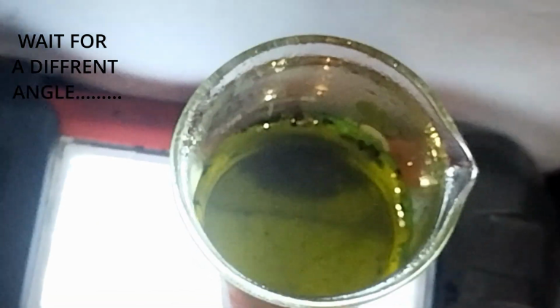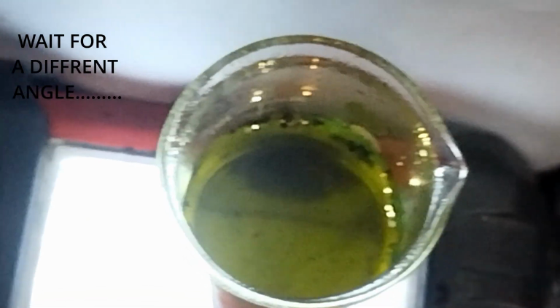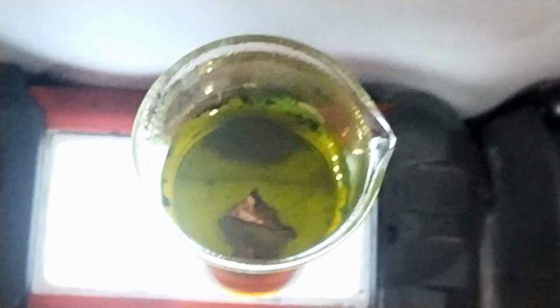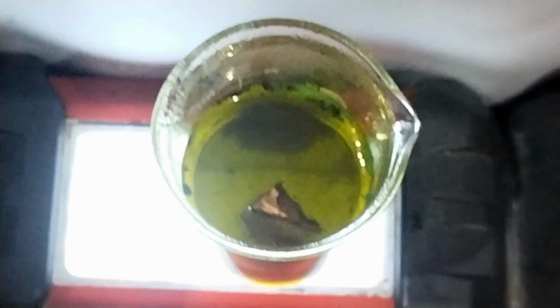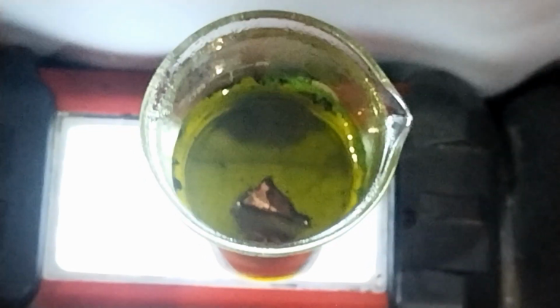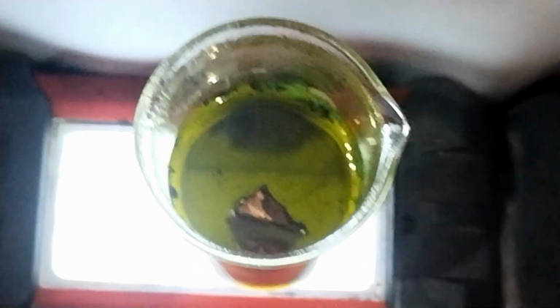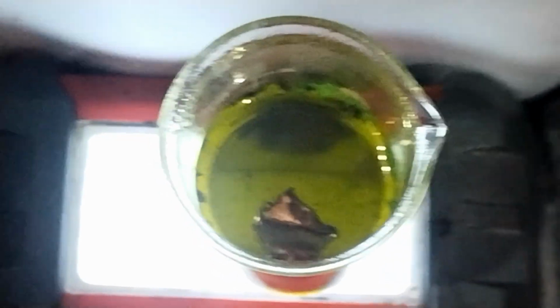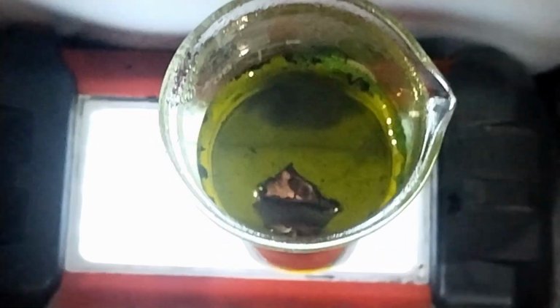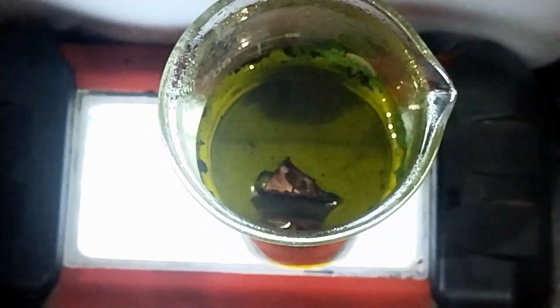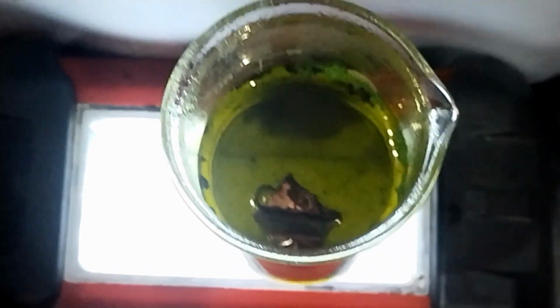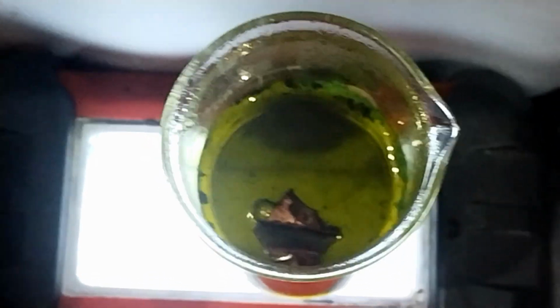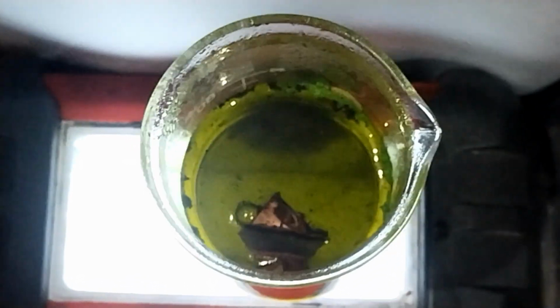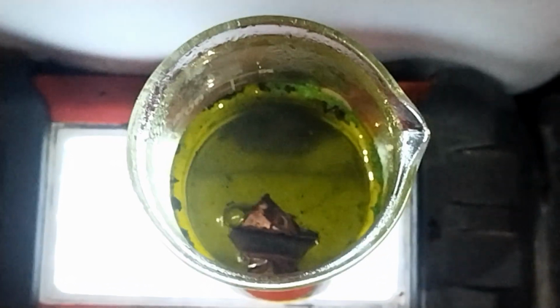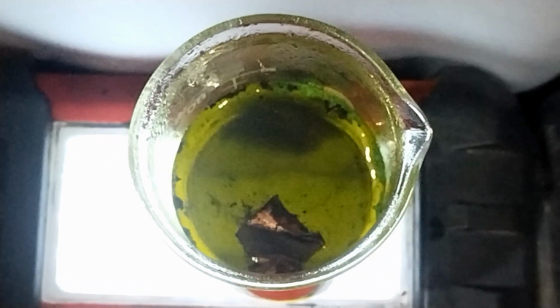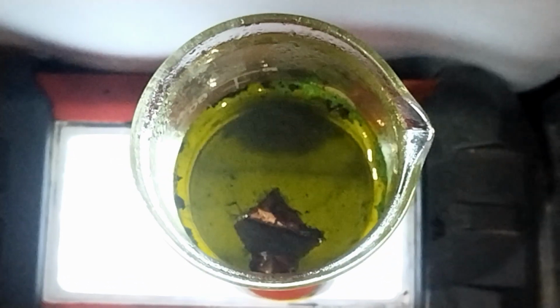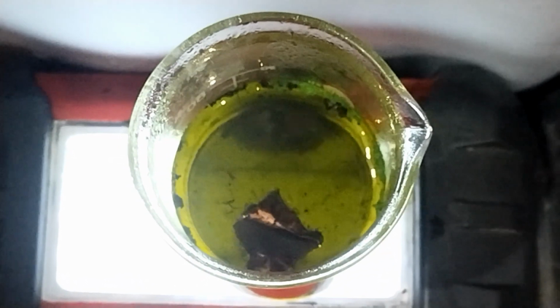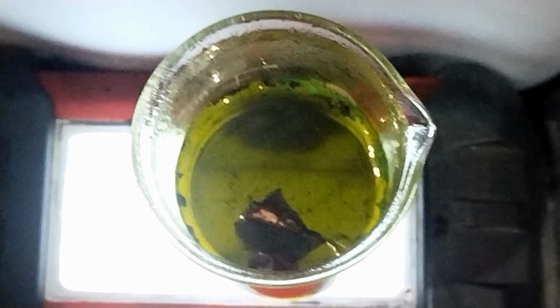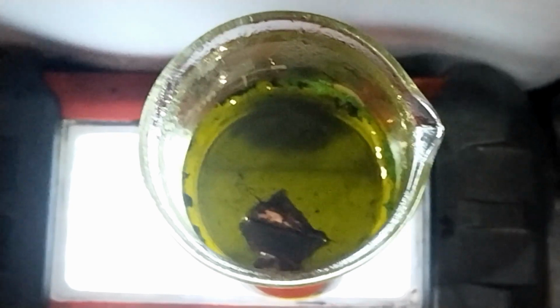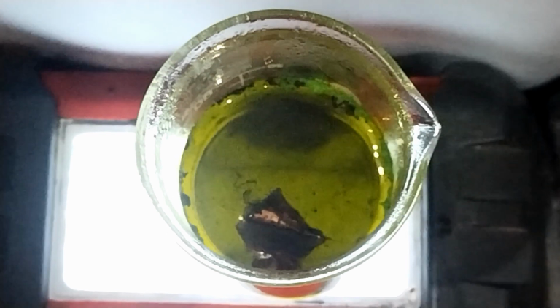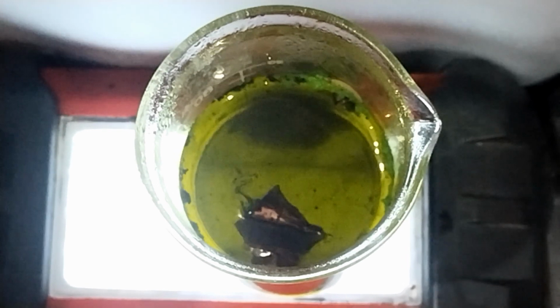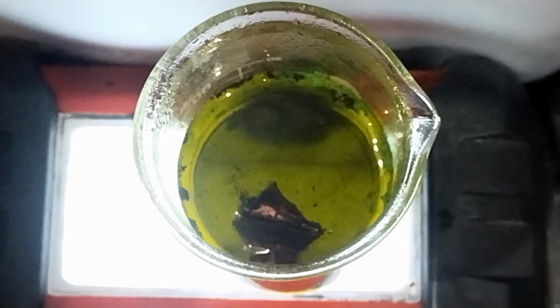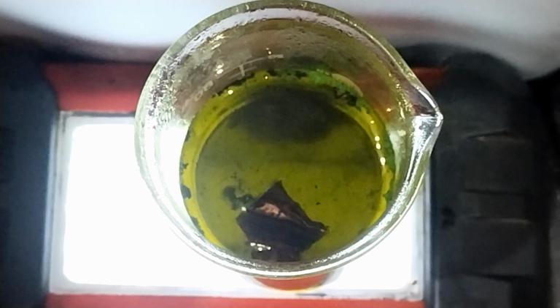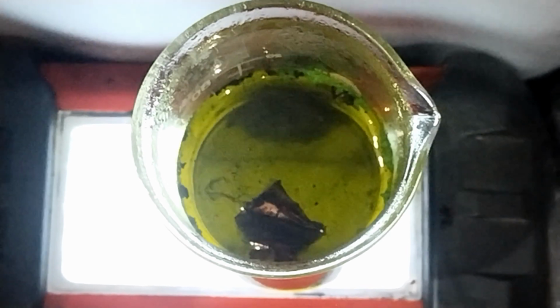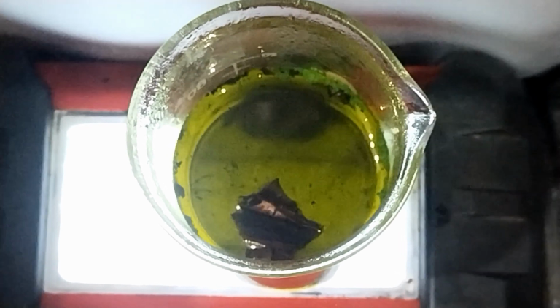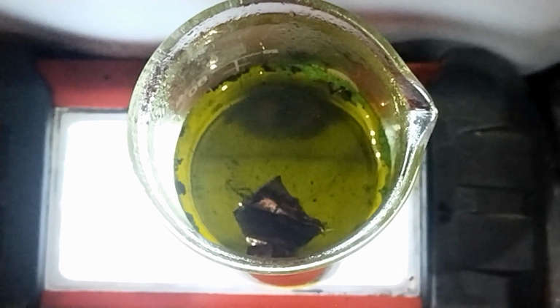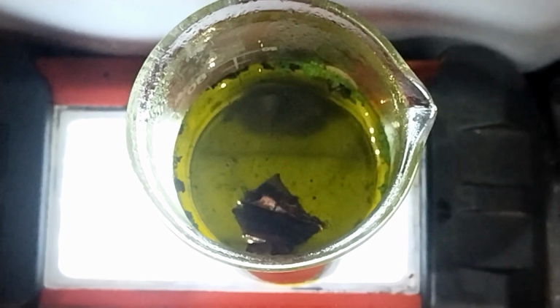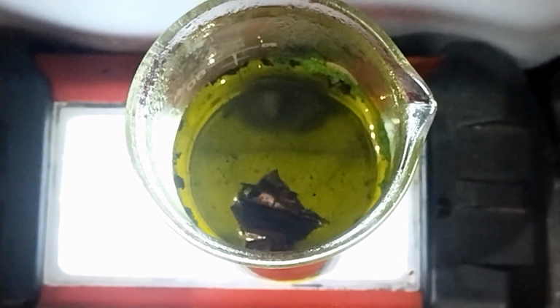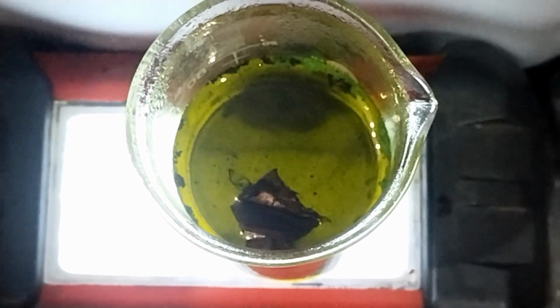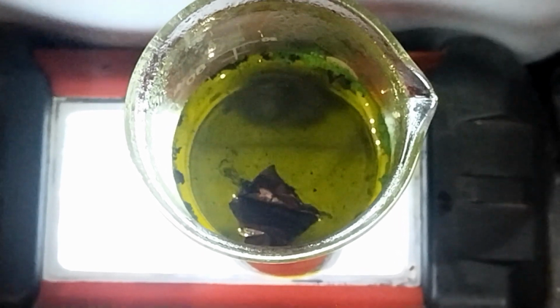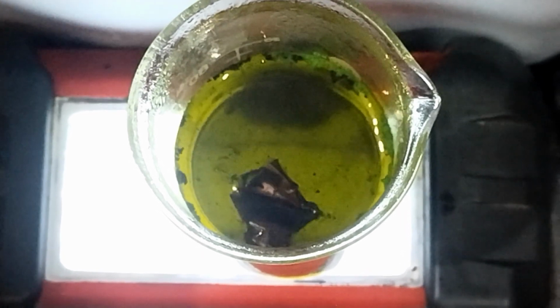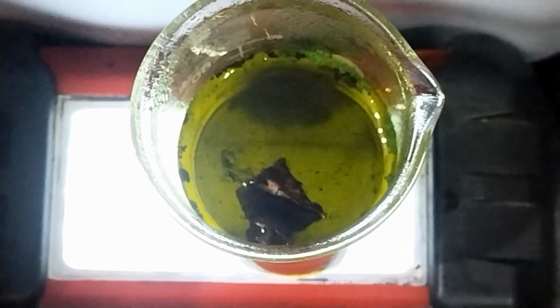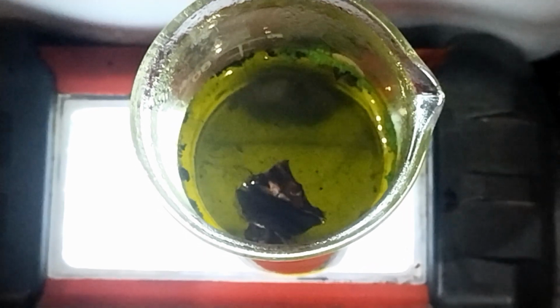The reaction keeps going as more copper dissolves. If we left it for long enough, the entire foil would disappear.